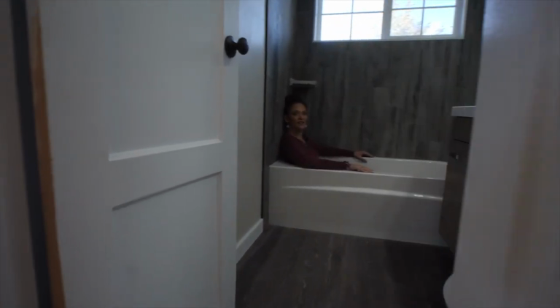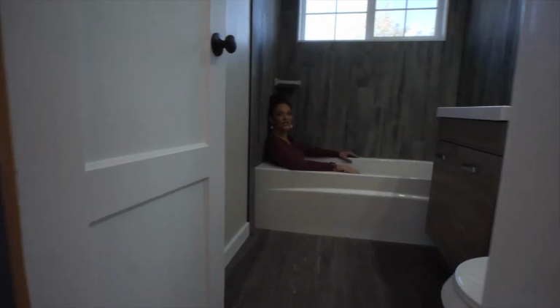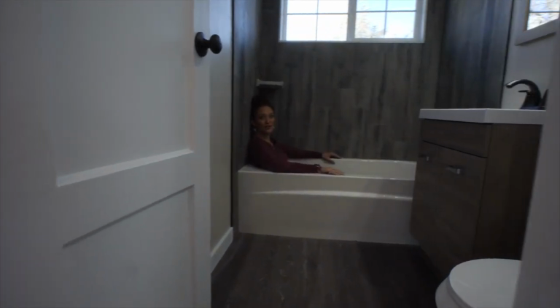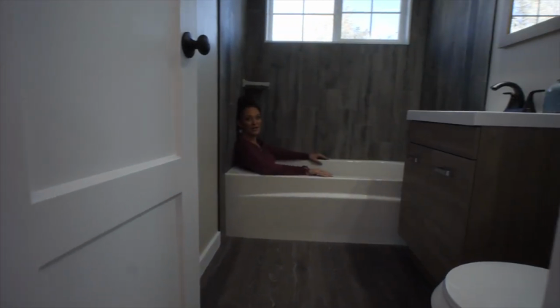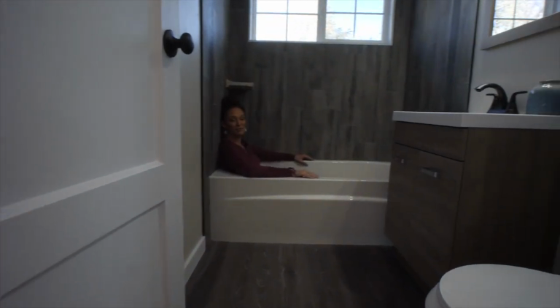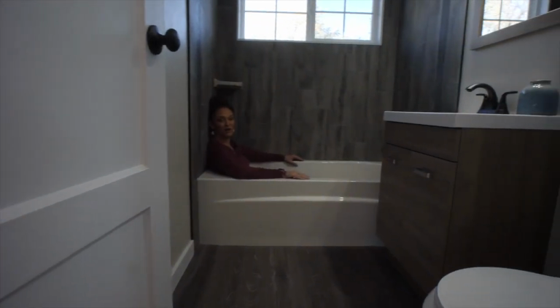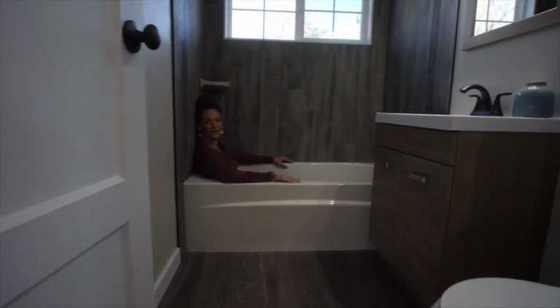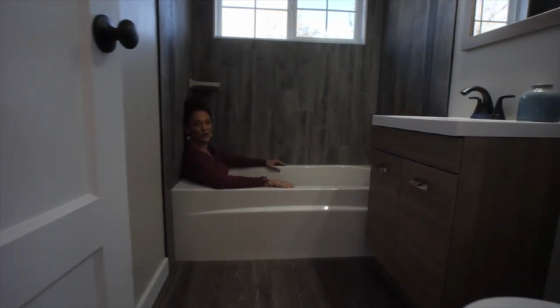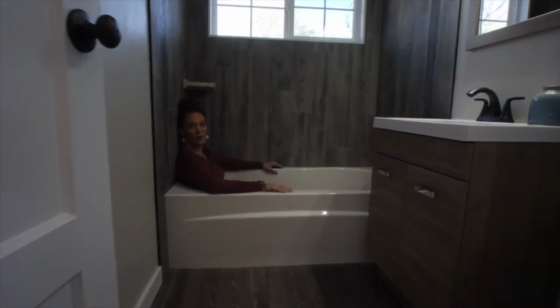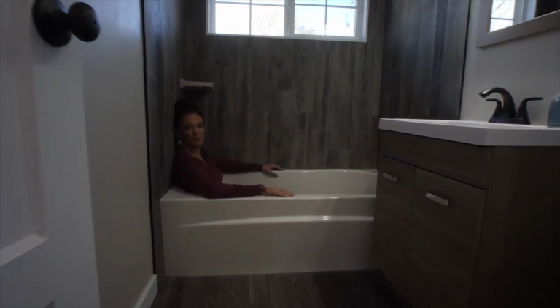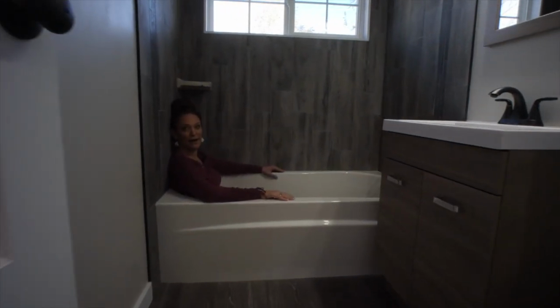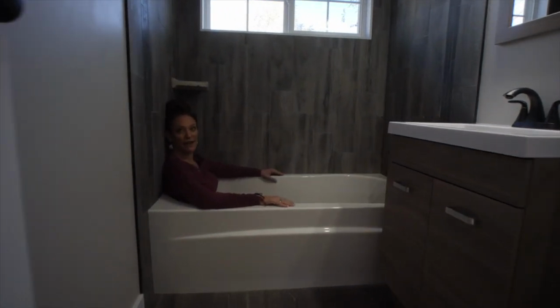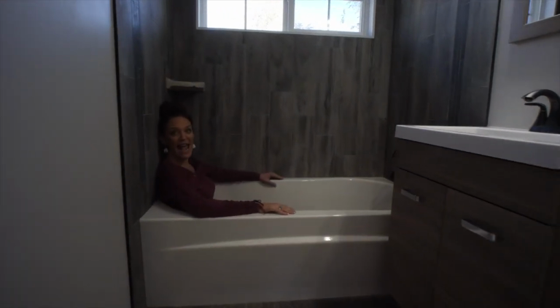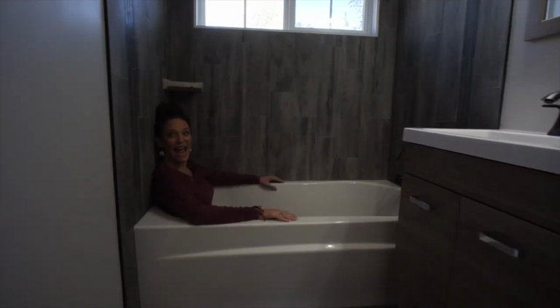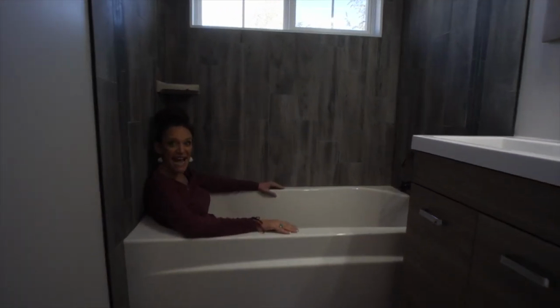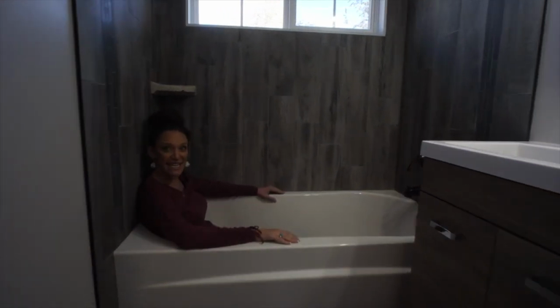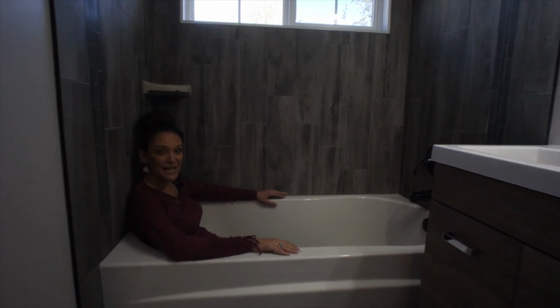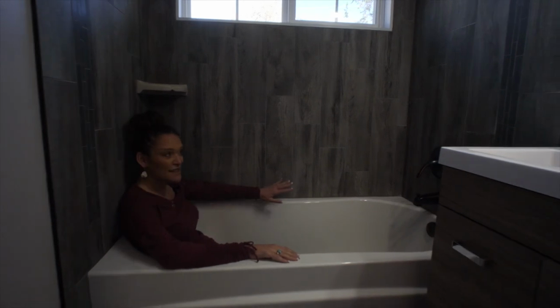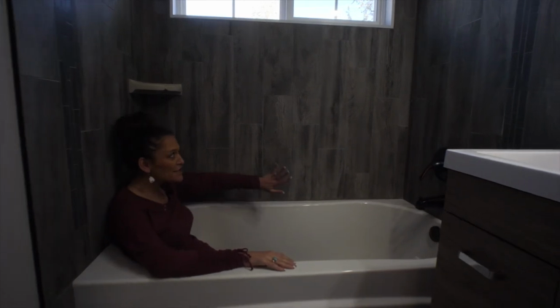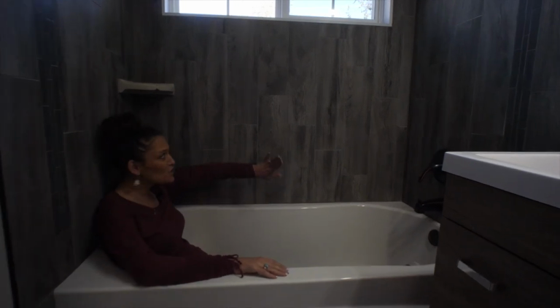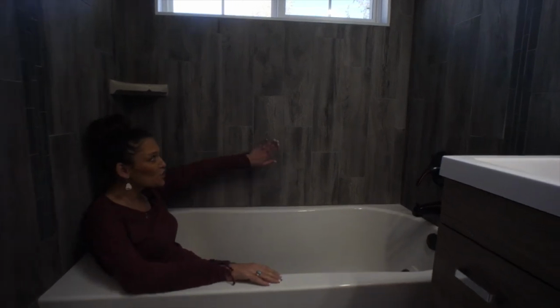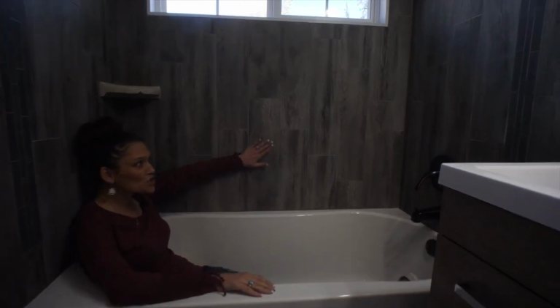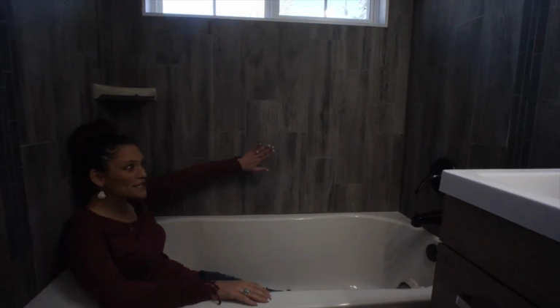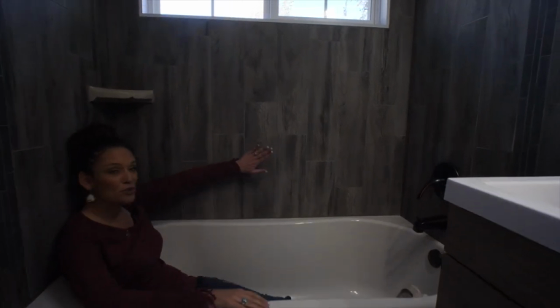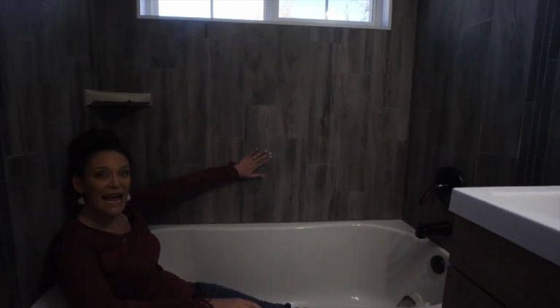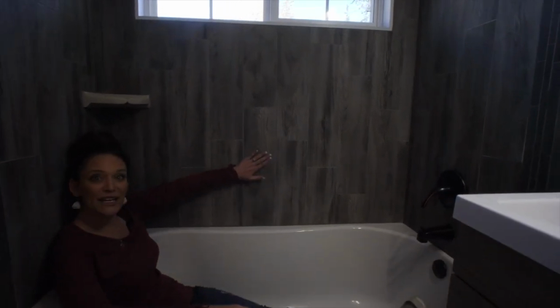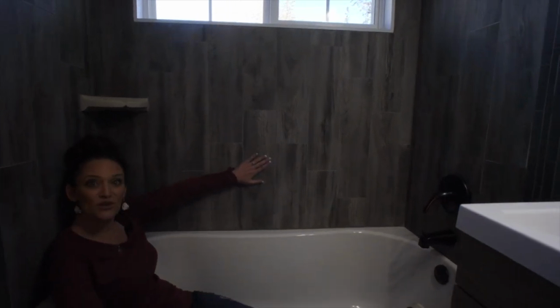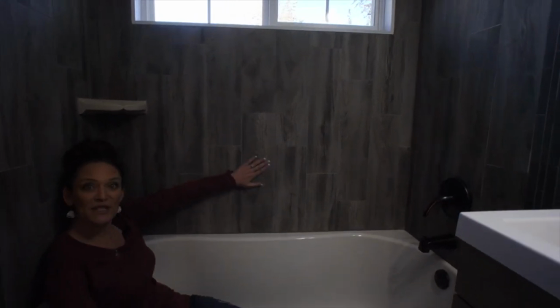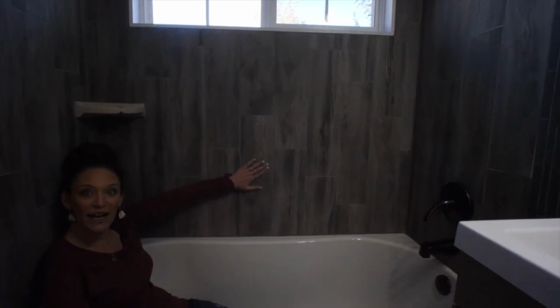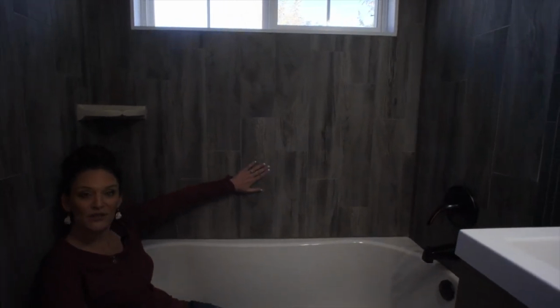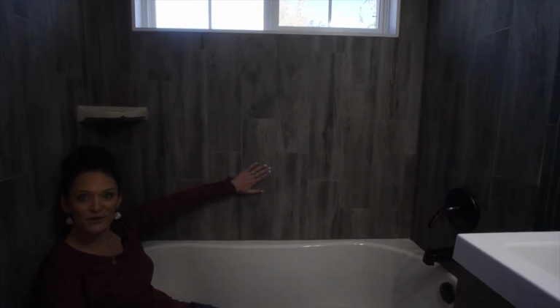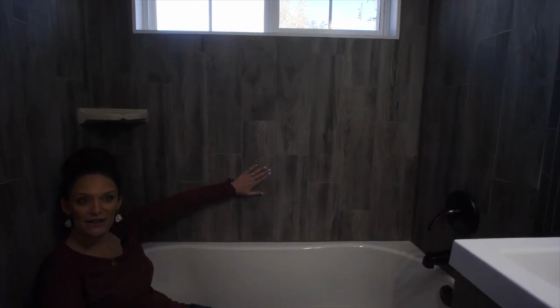Soaker tub, perfect for a bubble bath, and this gorgeous brand new tile surround.